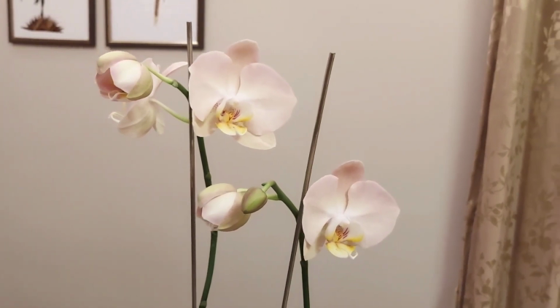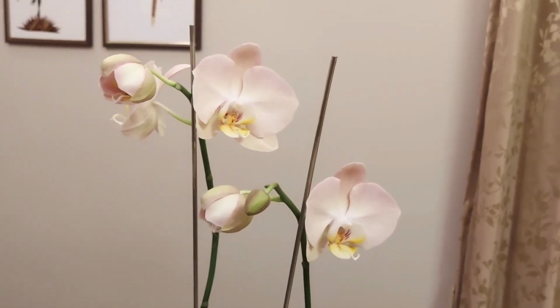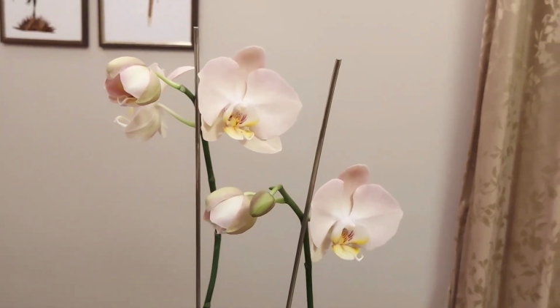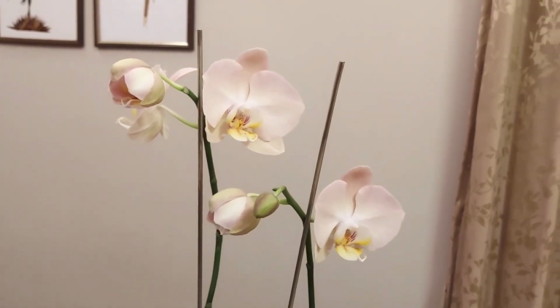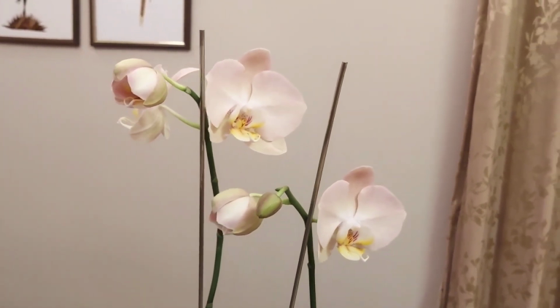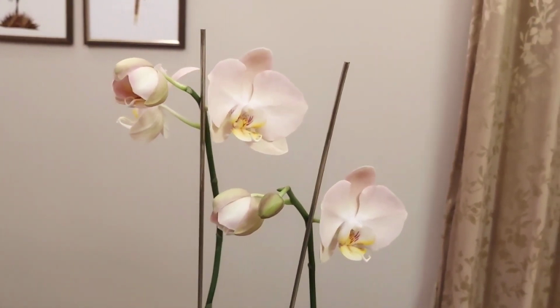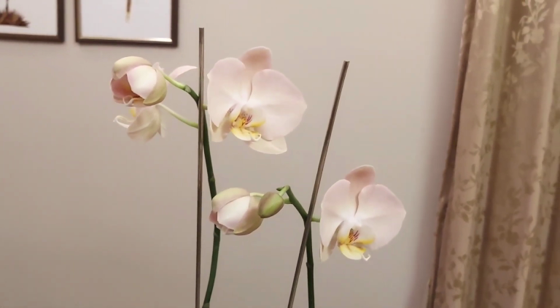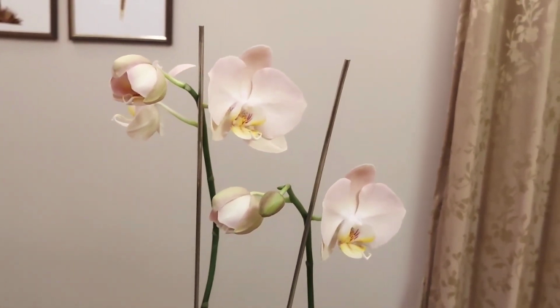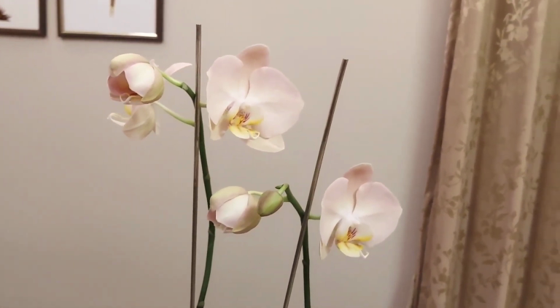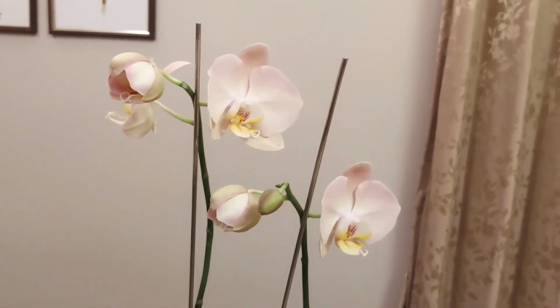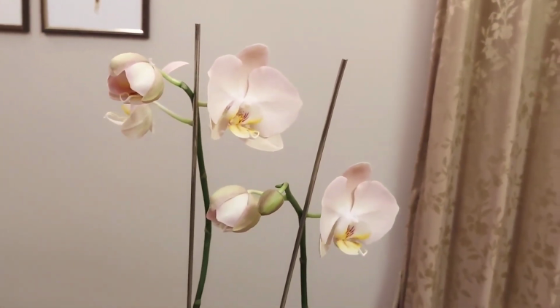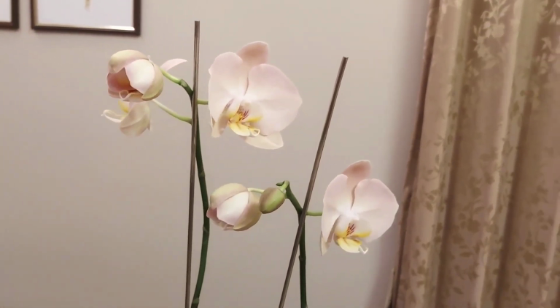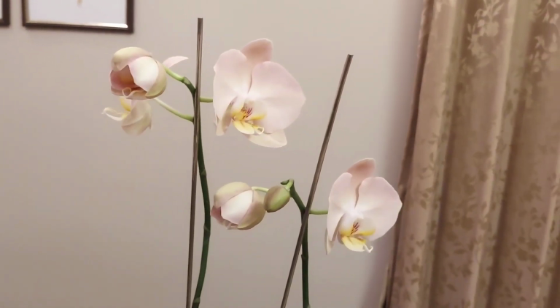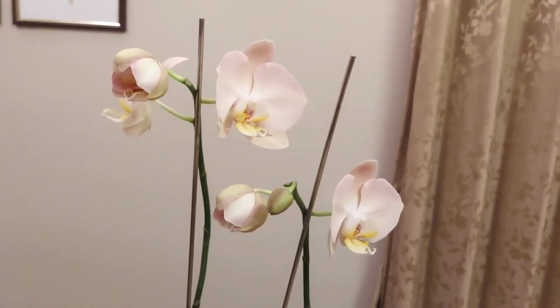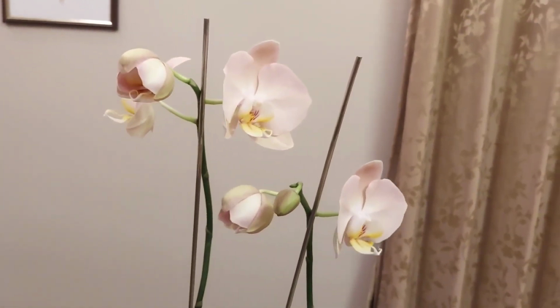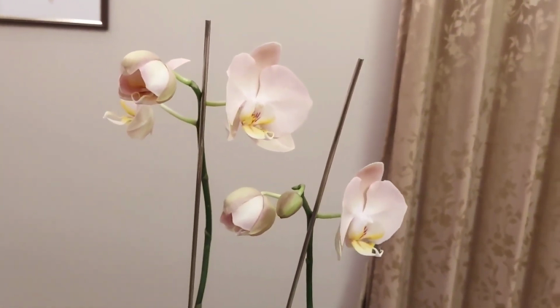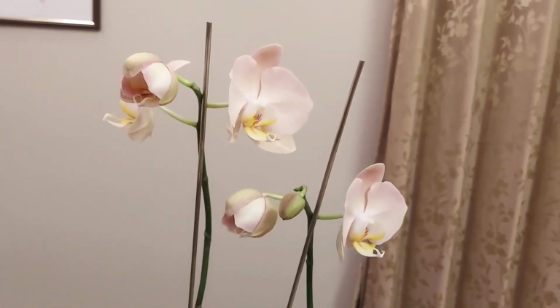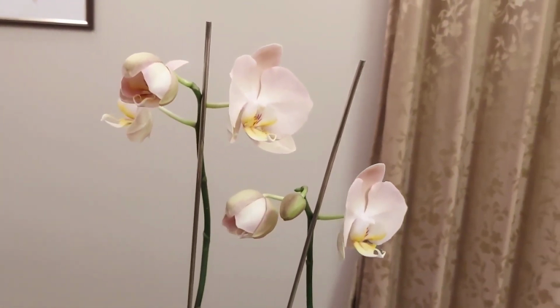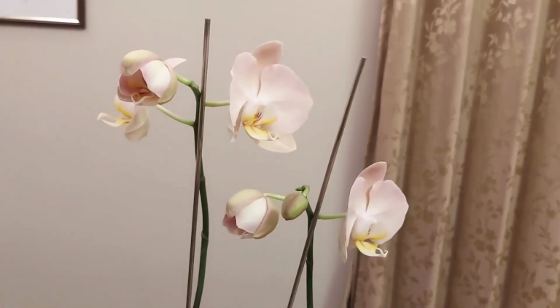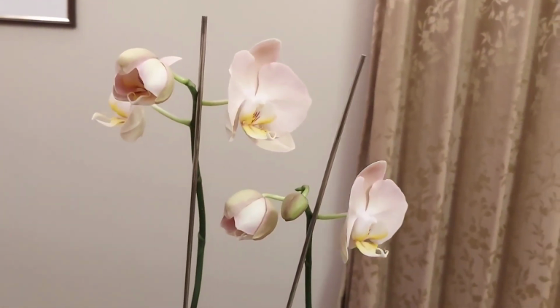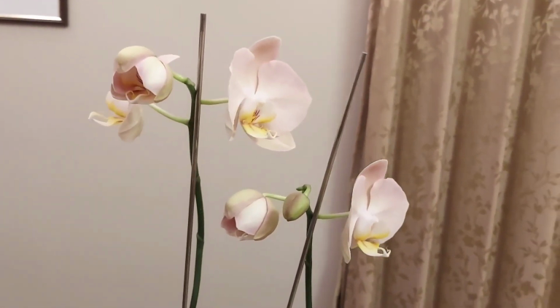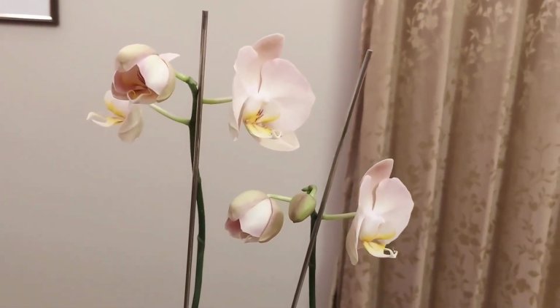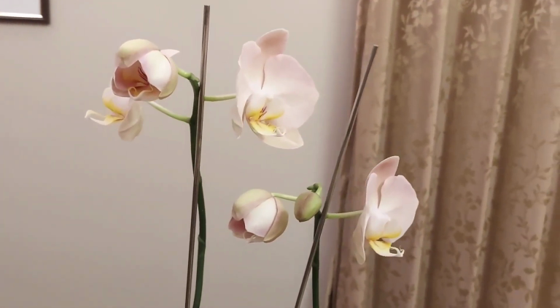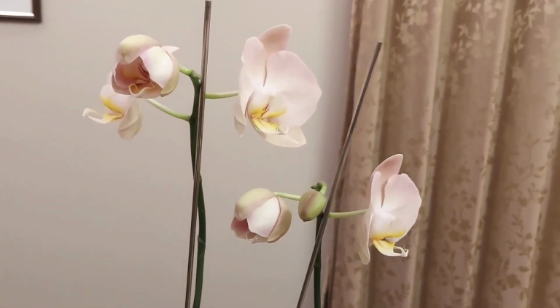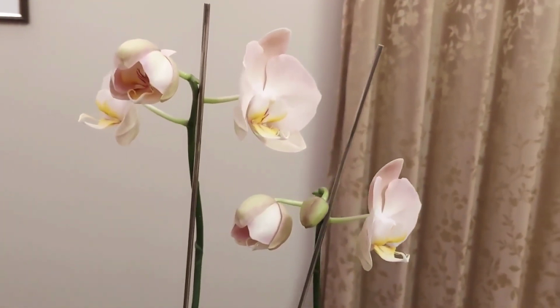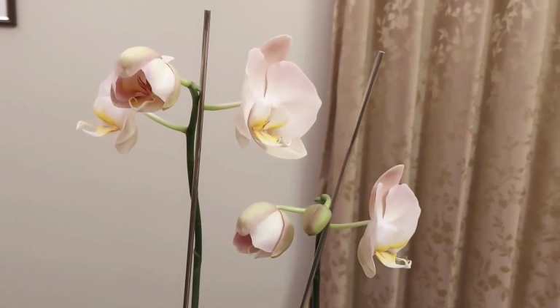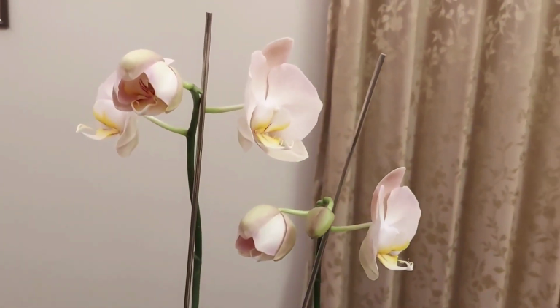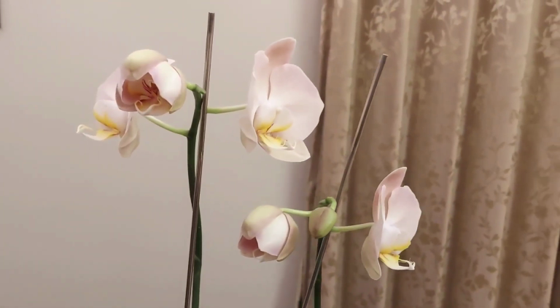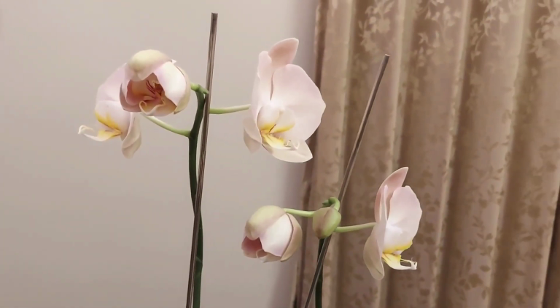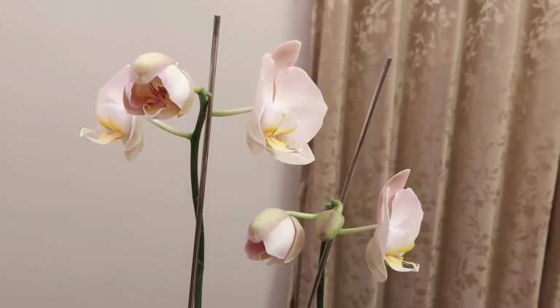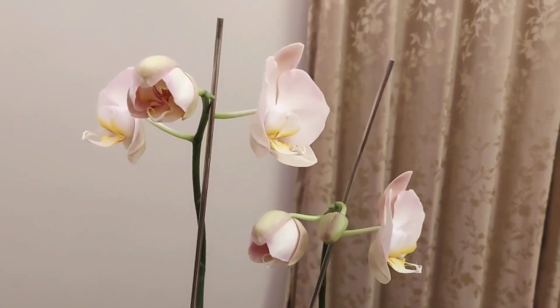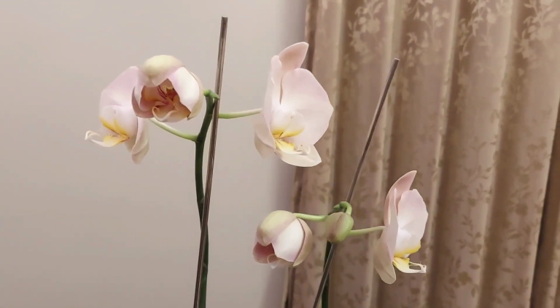The care instructions also need to be adjusted according to your climate and grow room conditions.